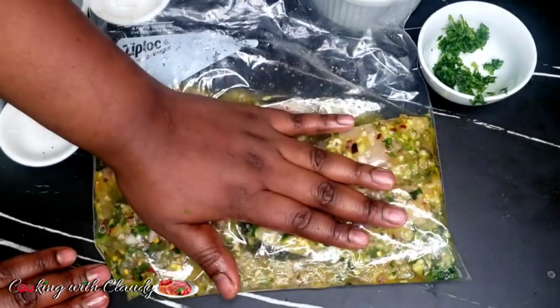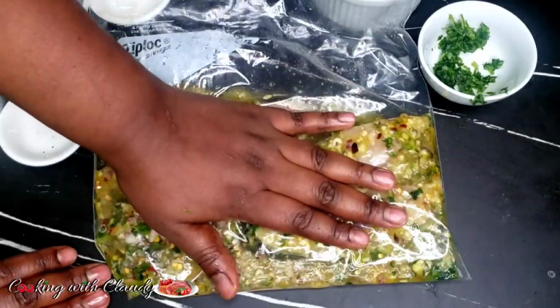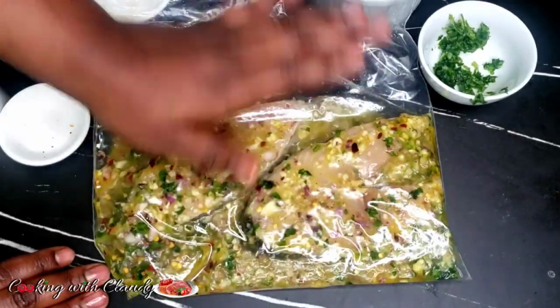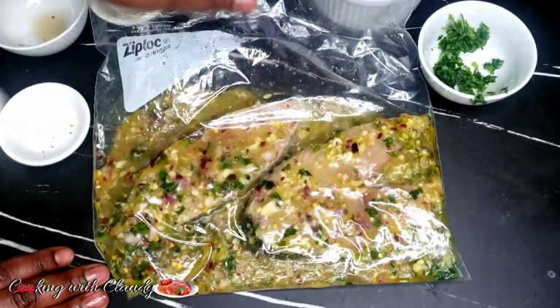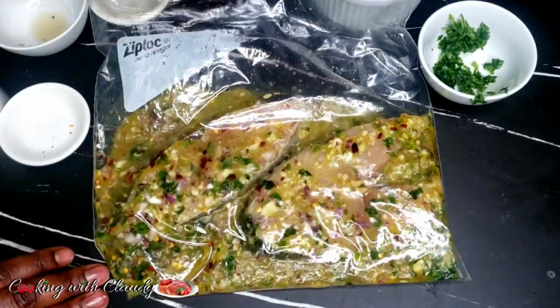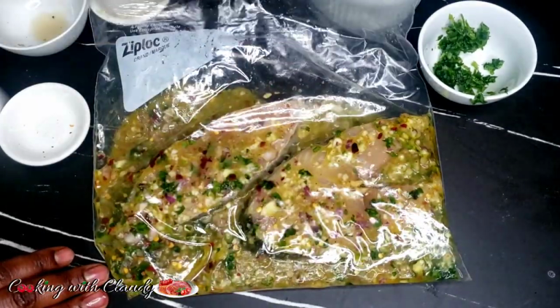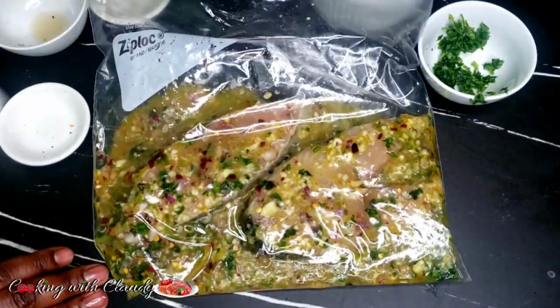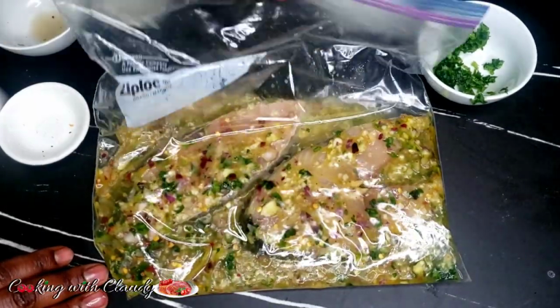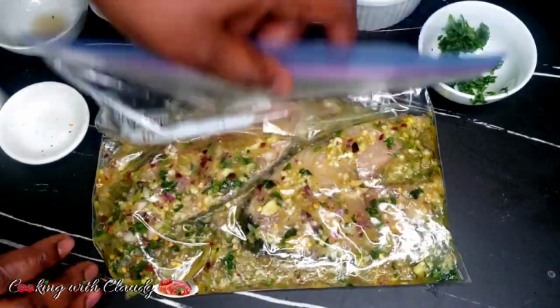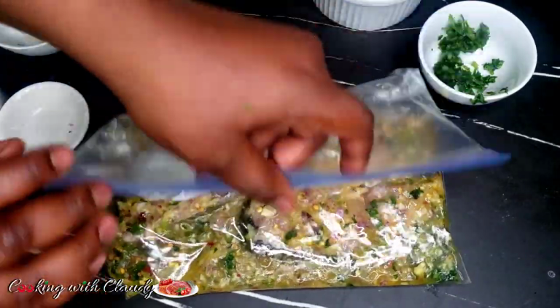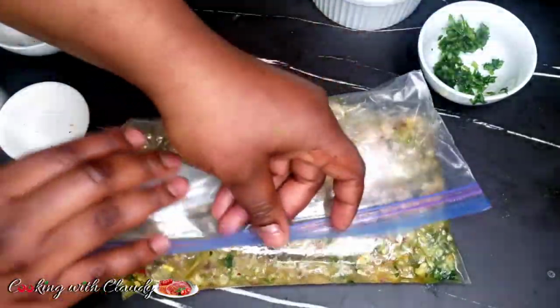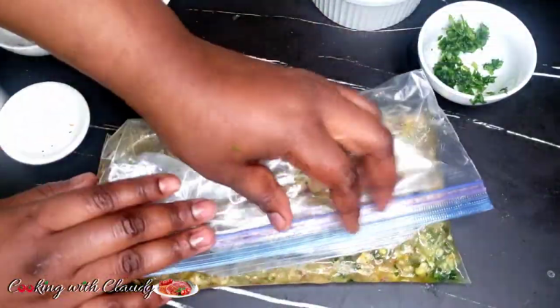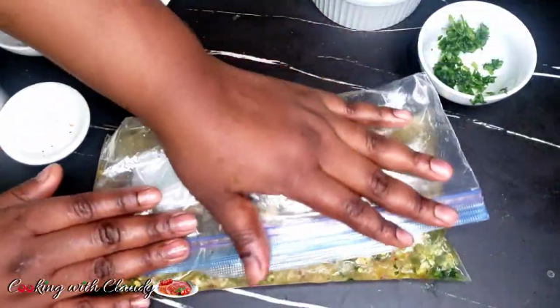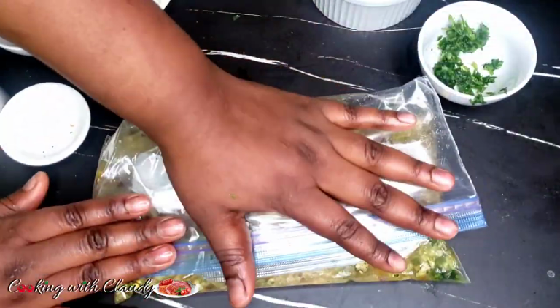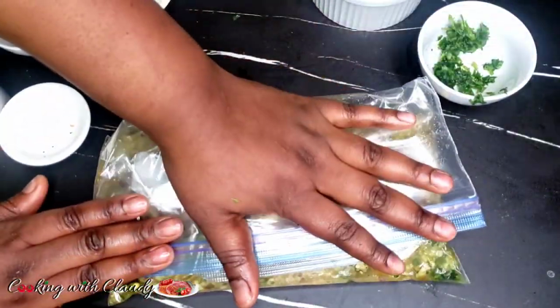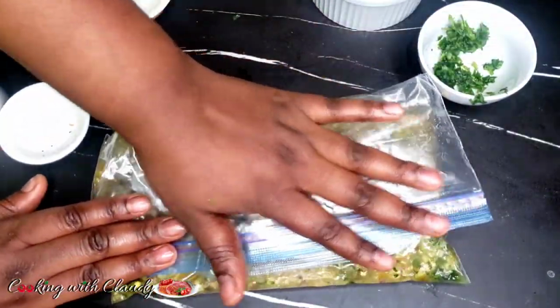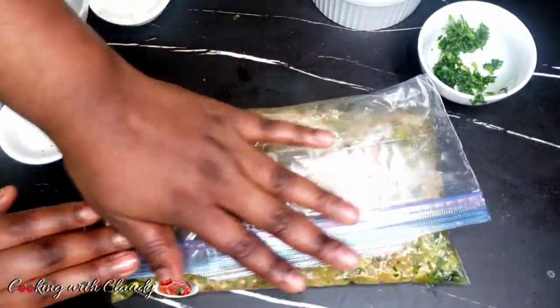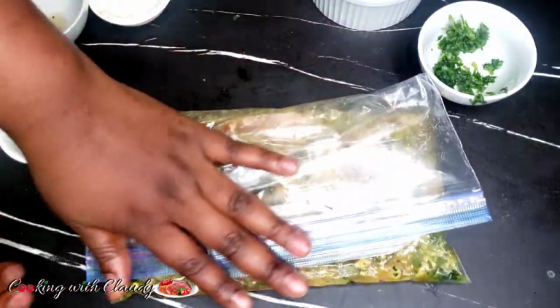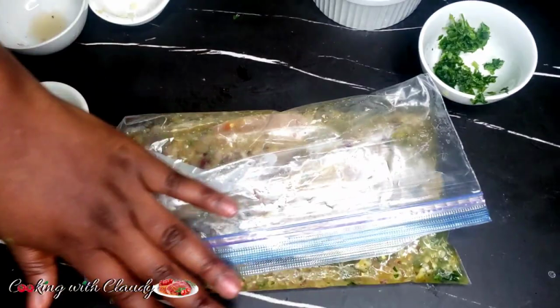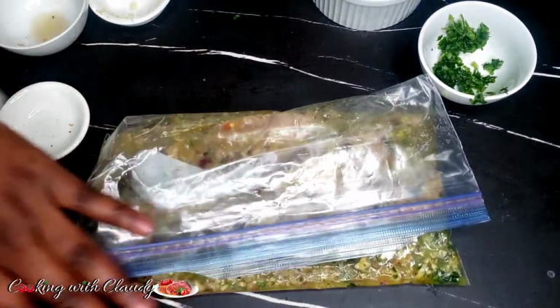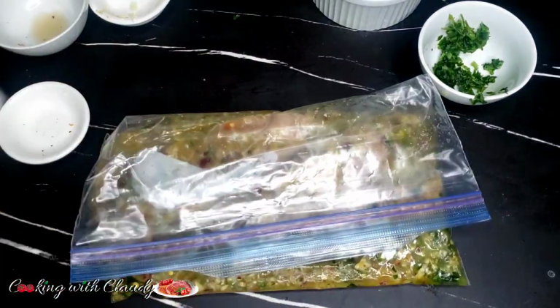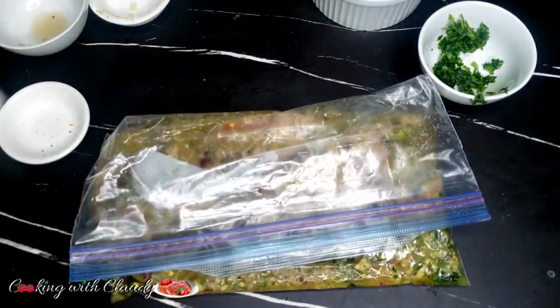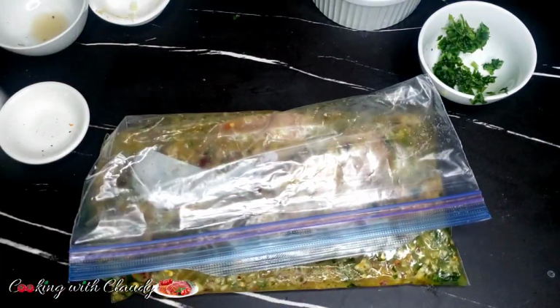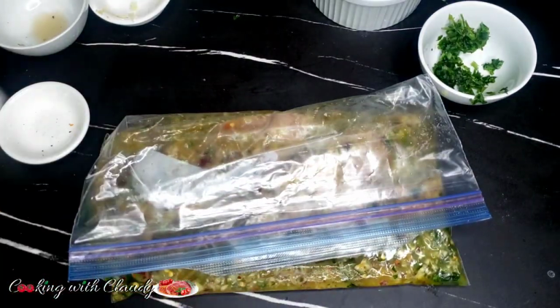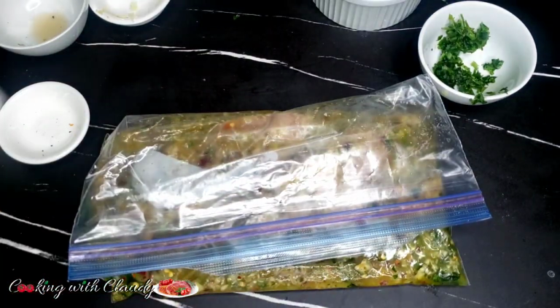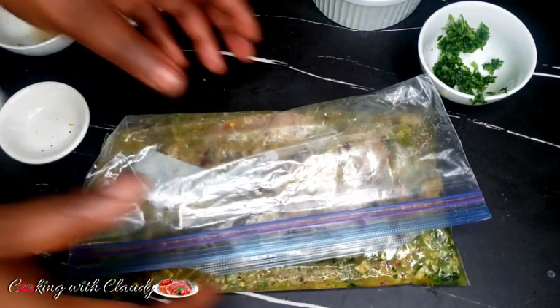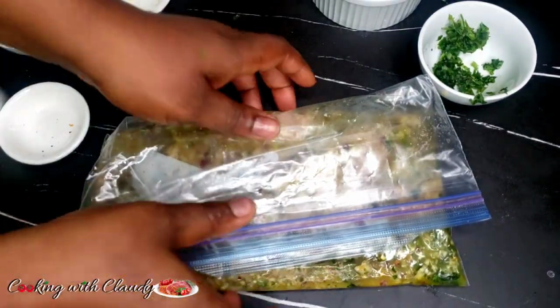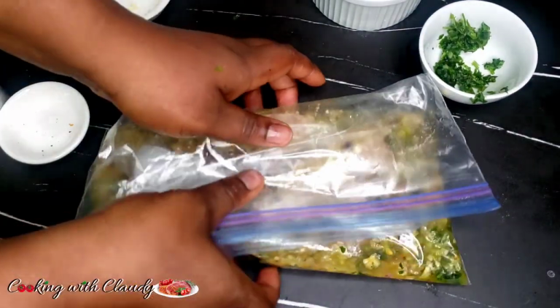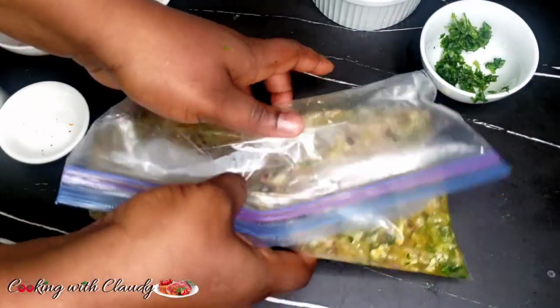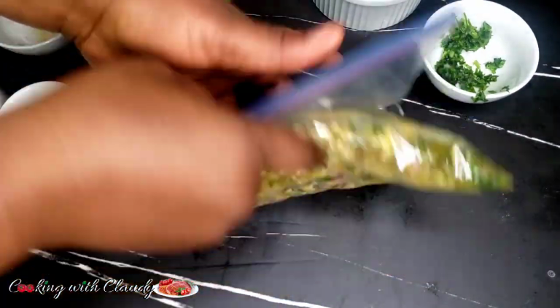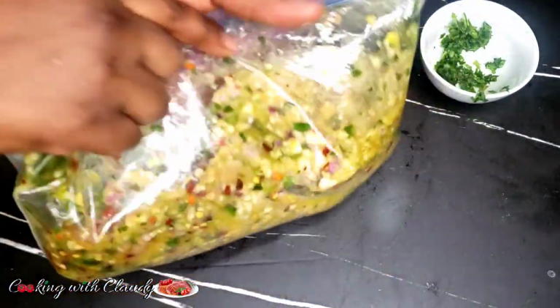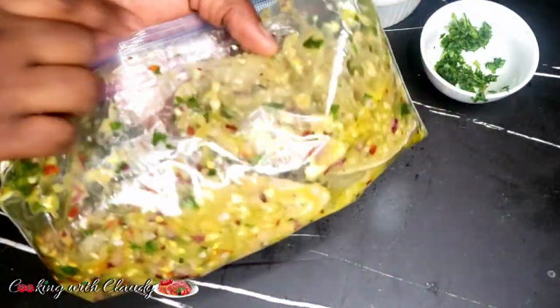This can rest for about 10 to 15 minutes, maybe in your refrigerator or maybe at room temperature. Either way, it's perfect.